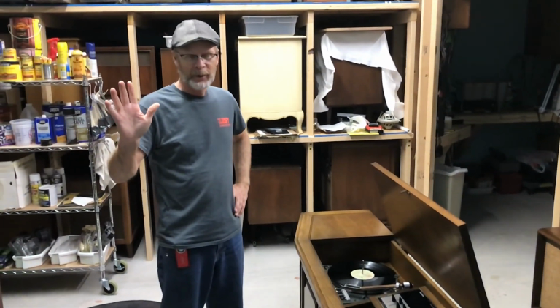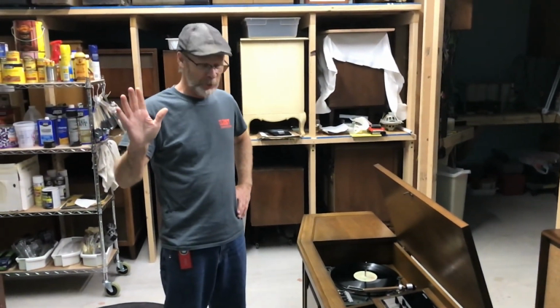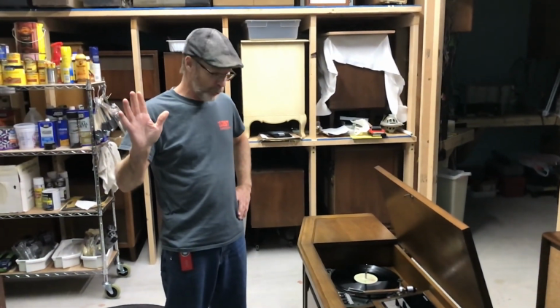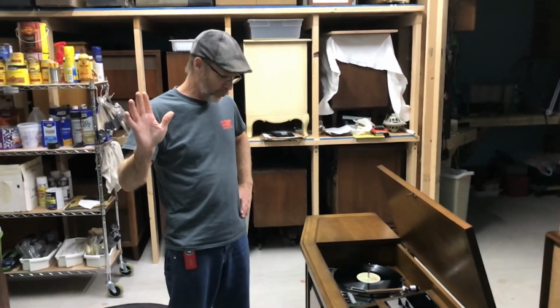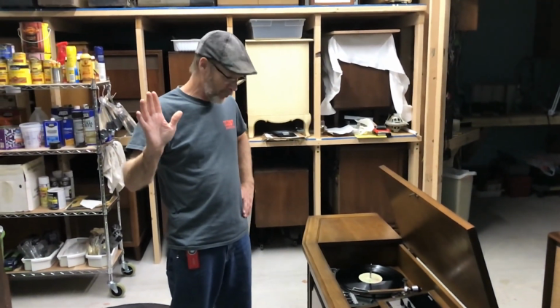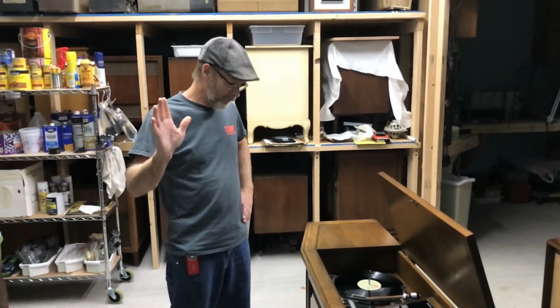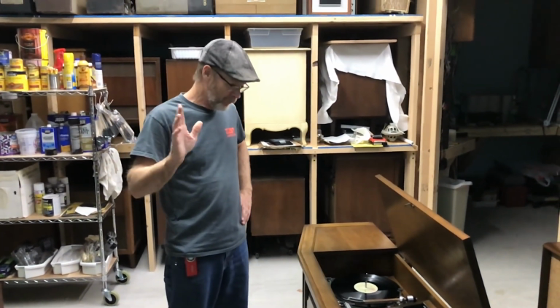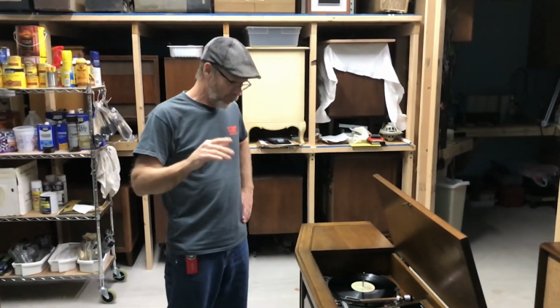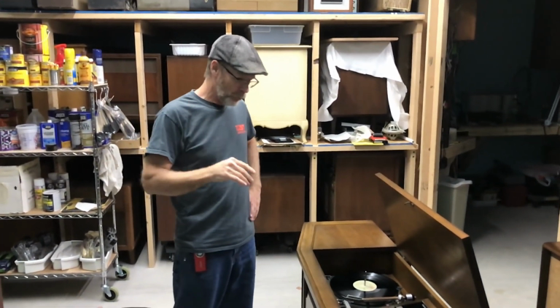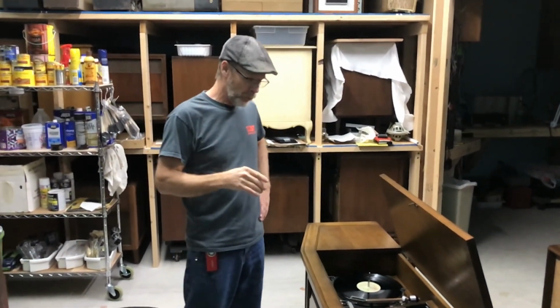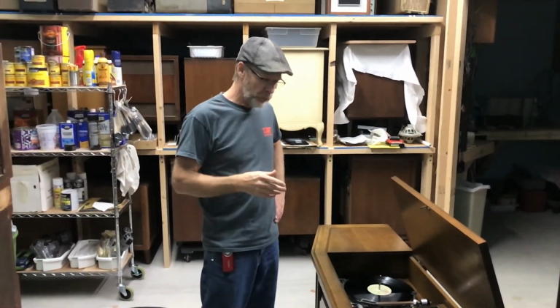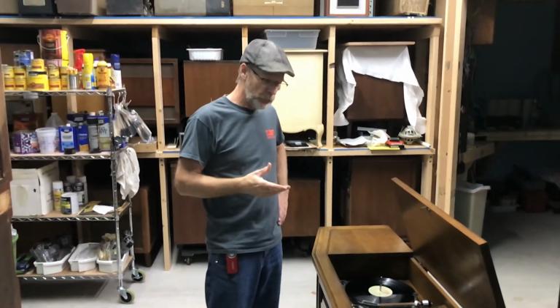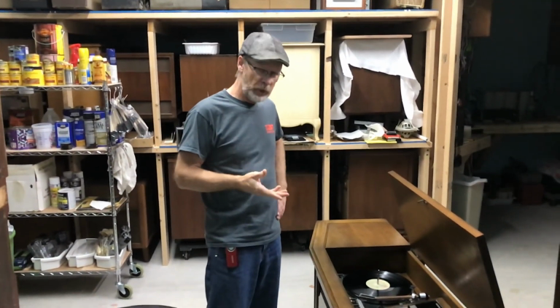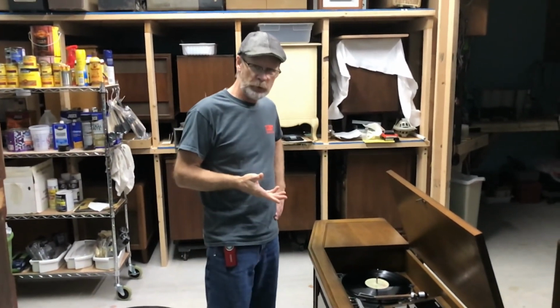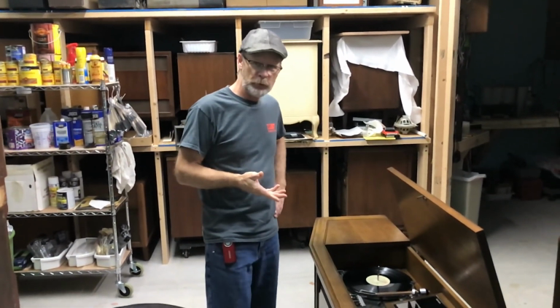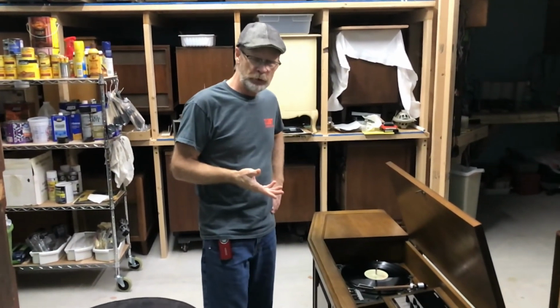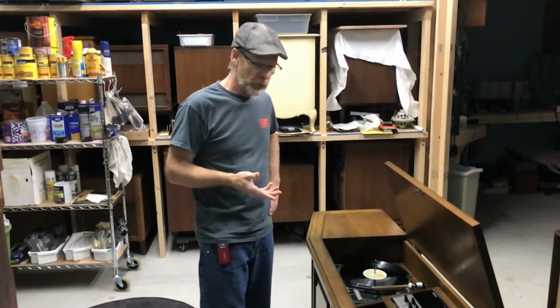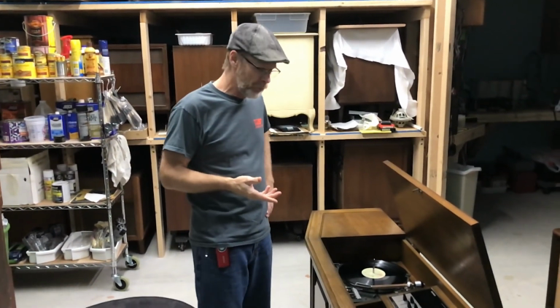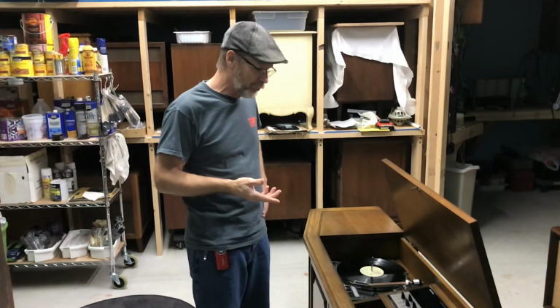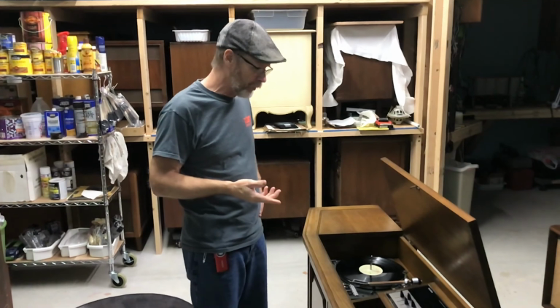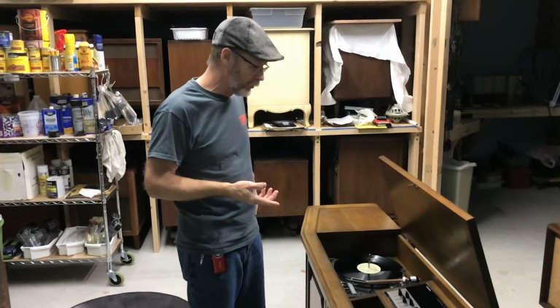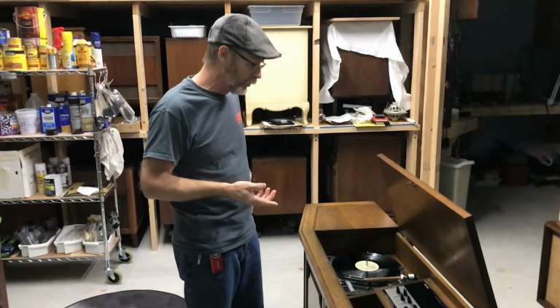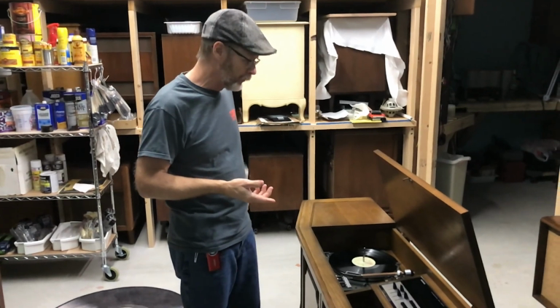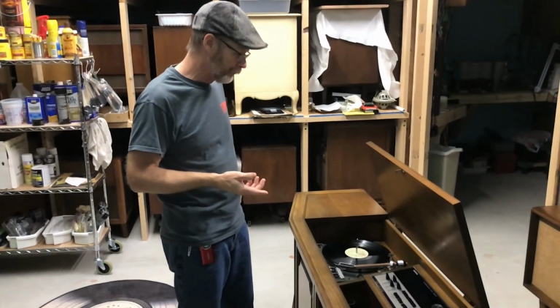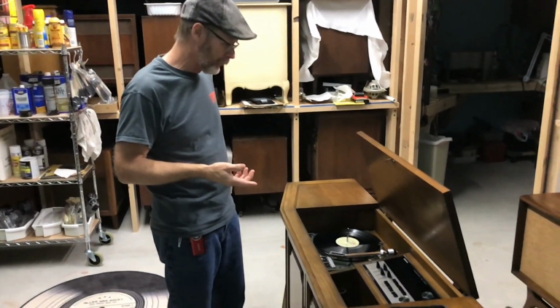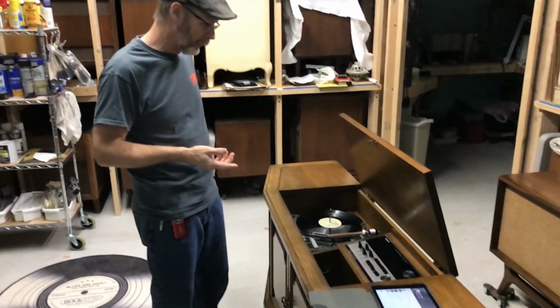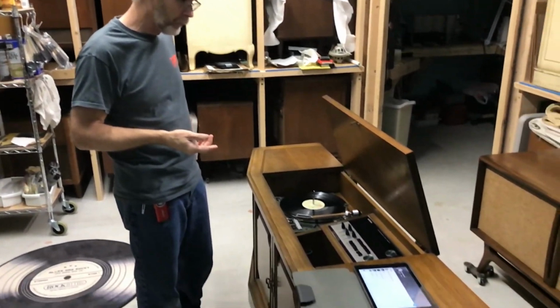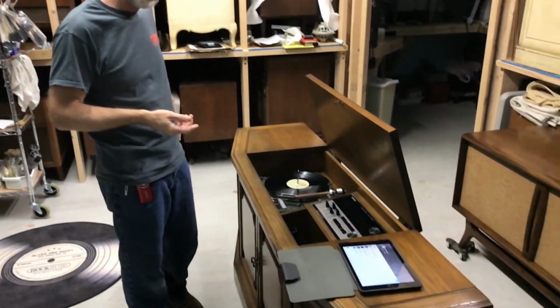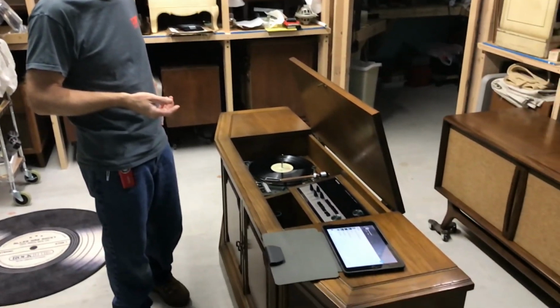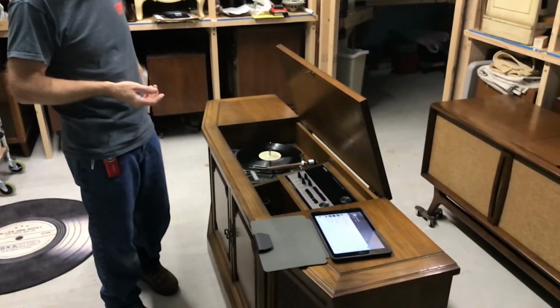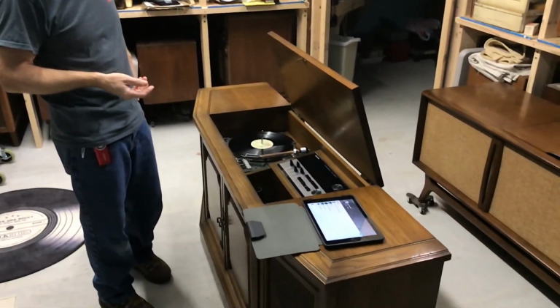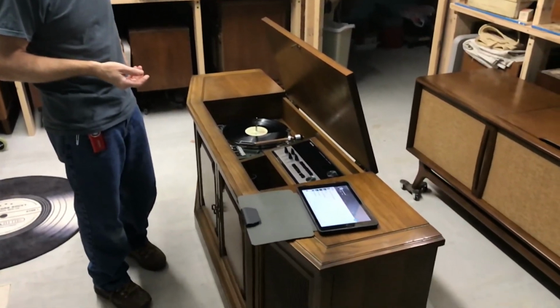Hello everyone. We're going to do a demonstration of this Sylvania Stereo console.